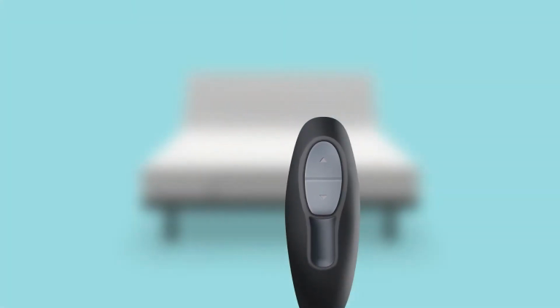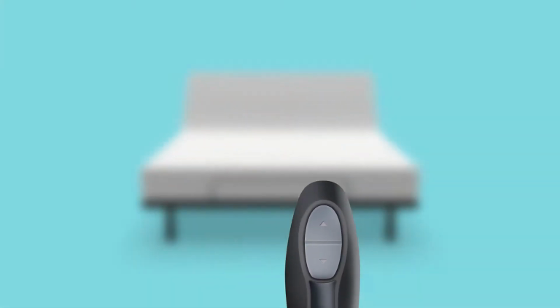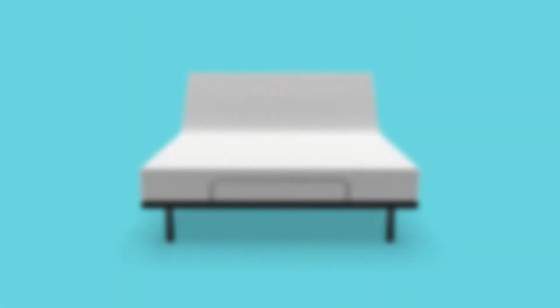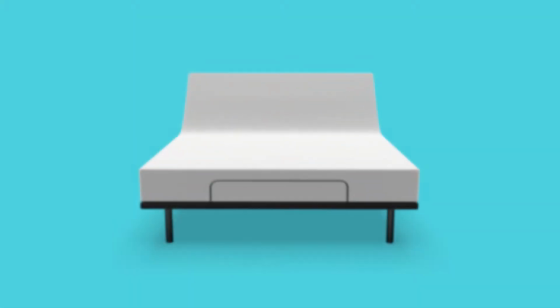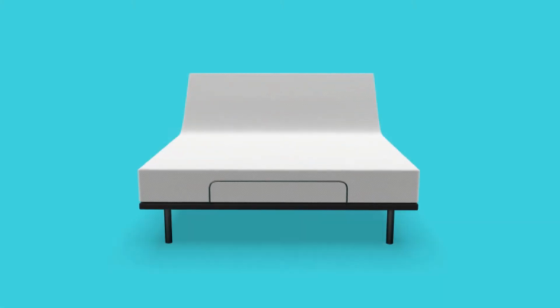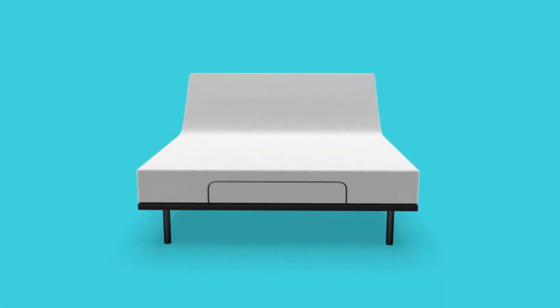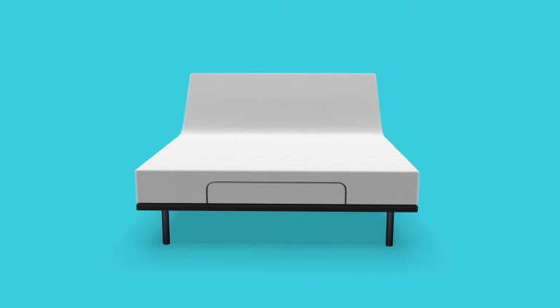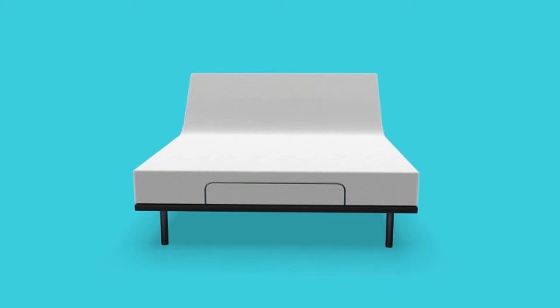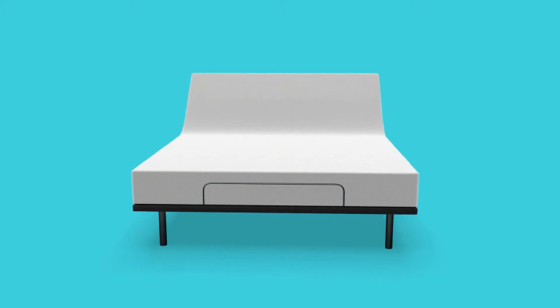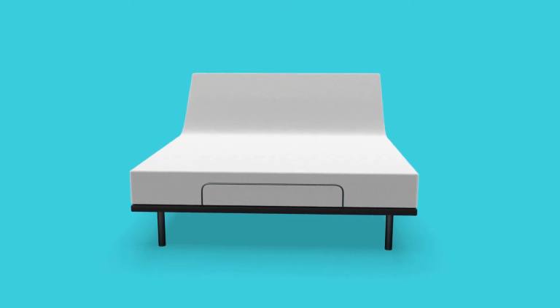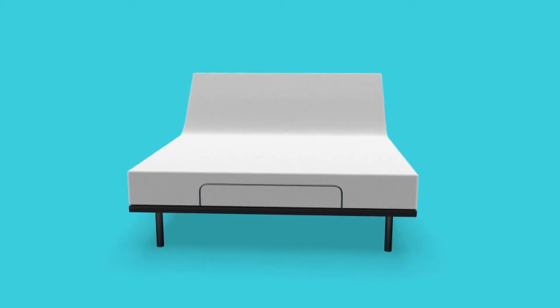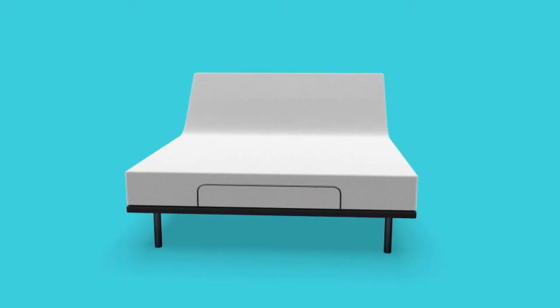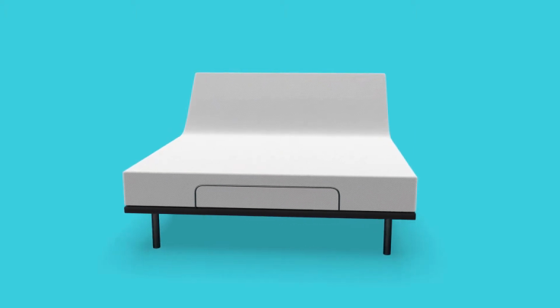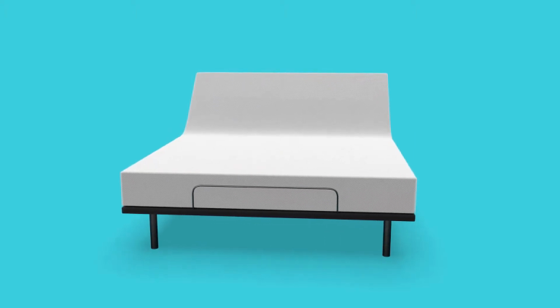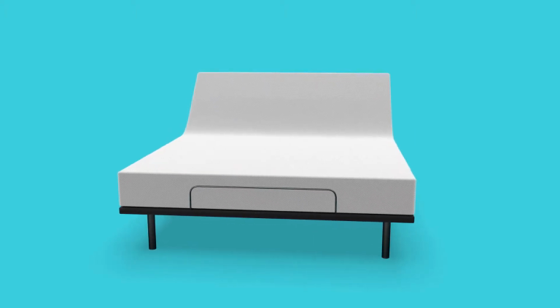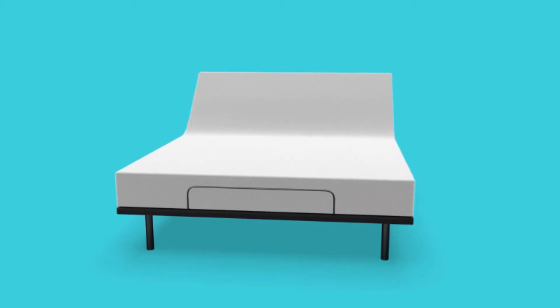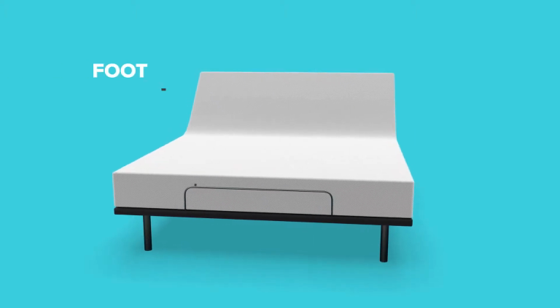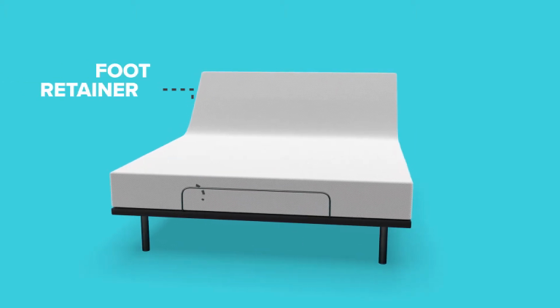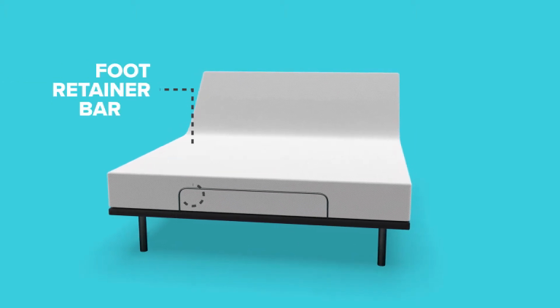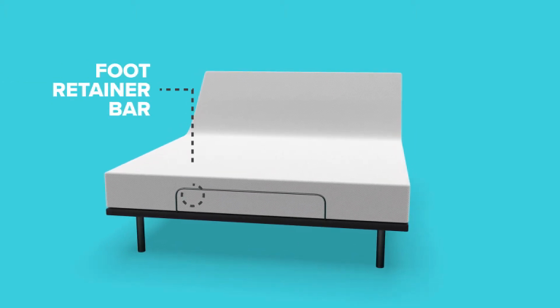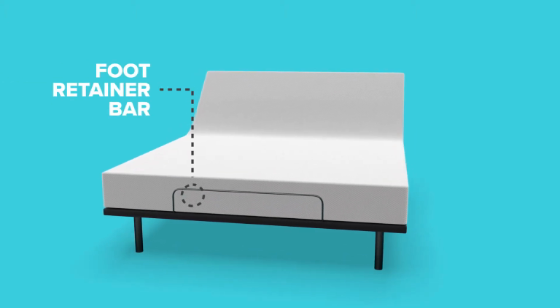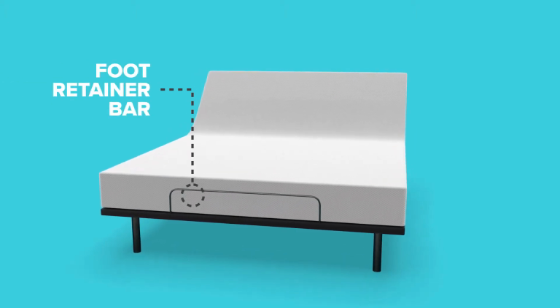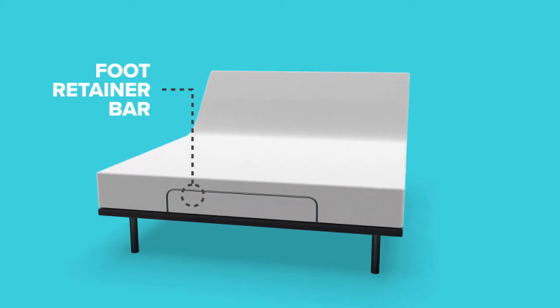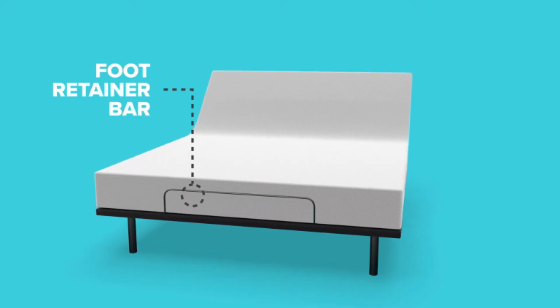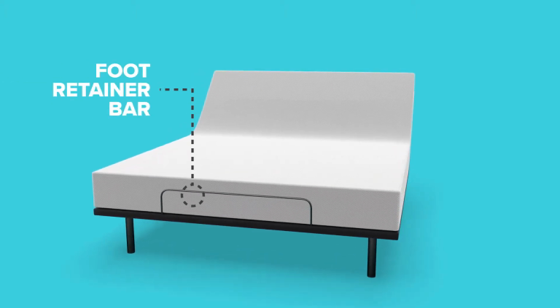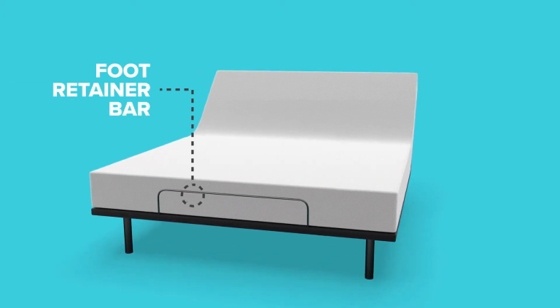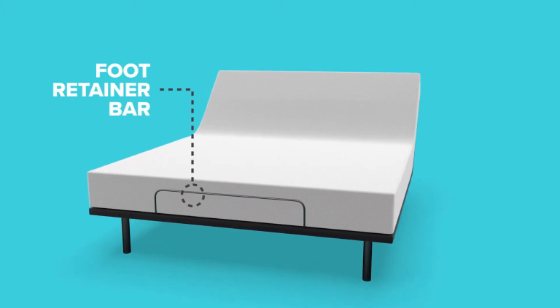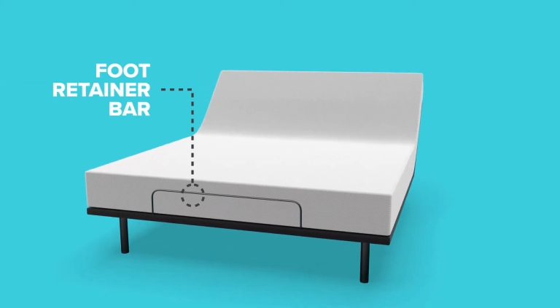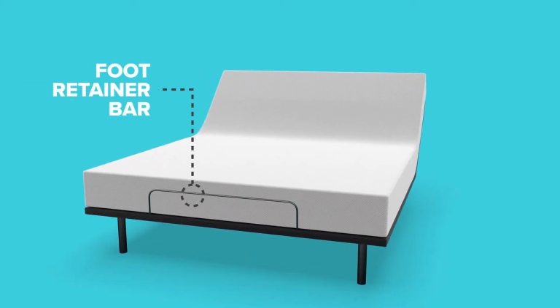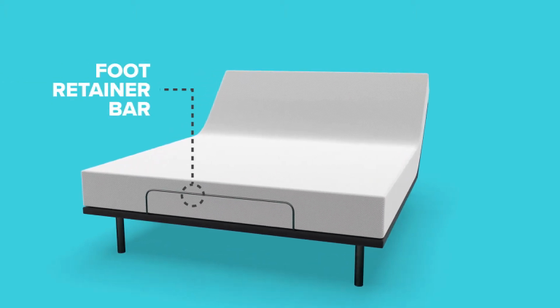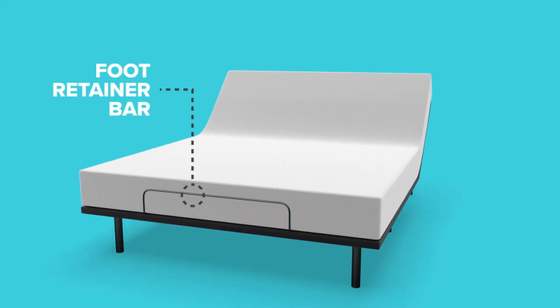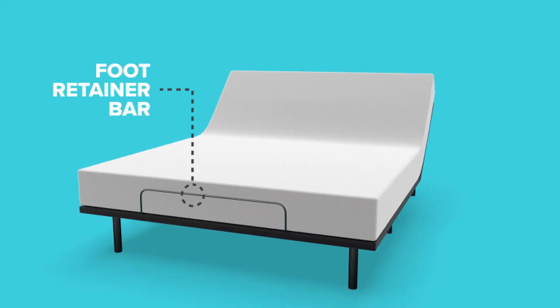Plus, you won't slip or slide because the foot retainer bar keeps your mattress firmly in place.